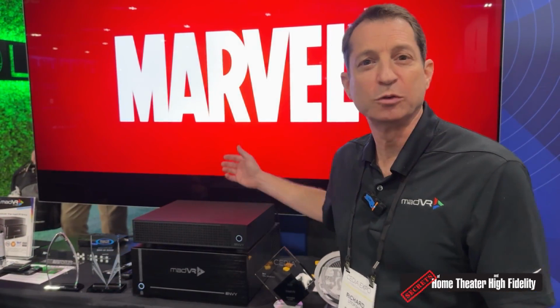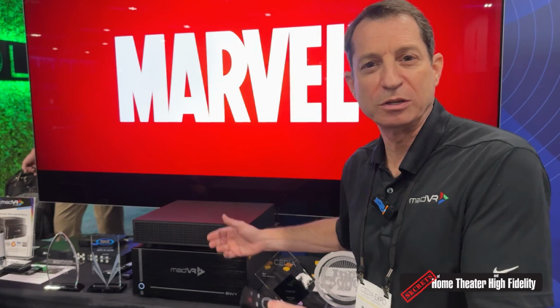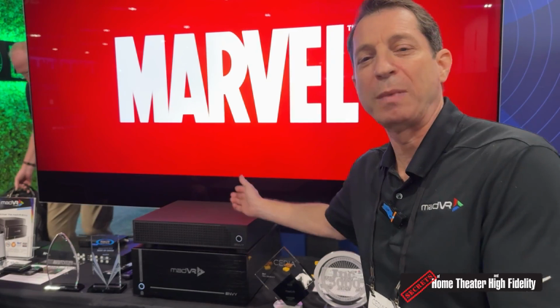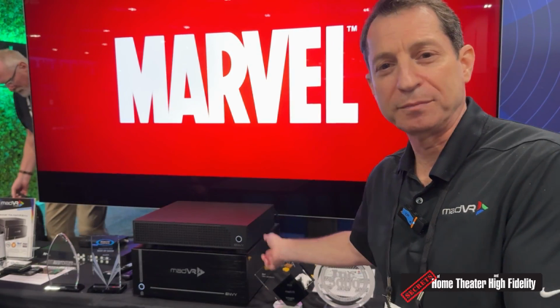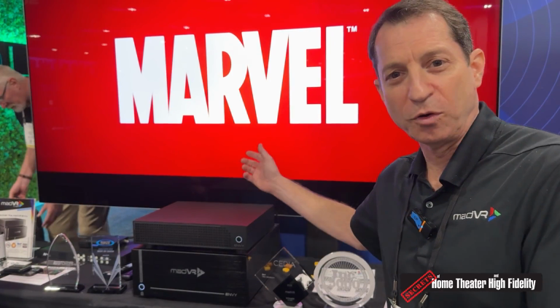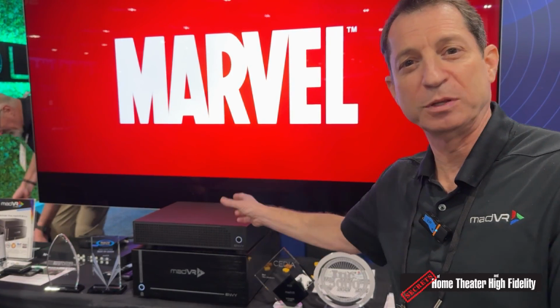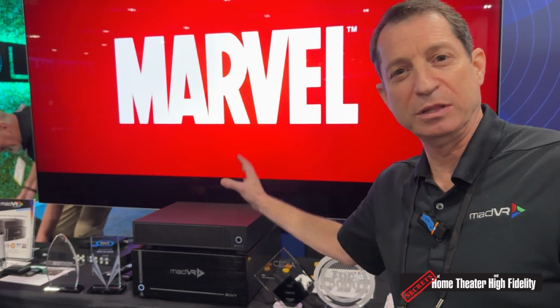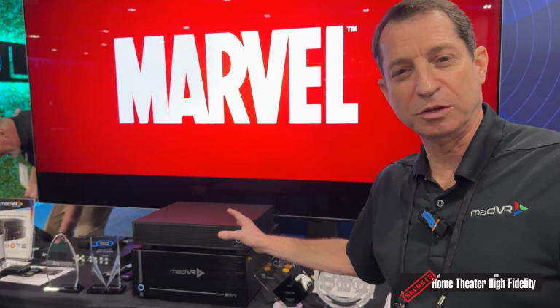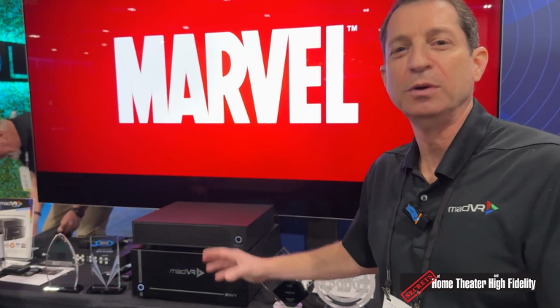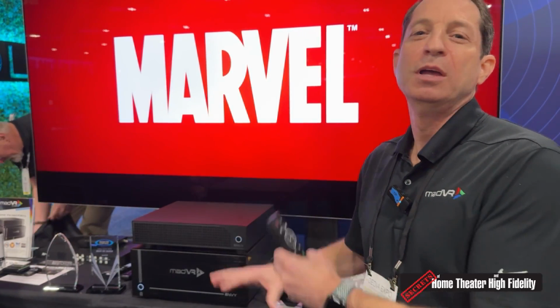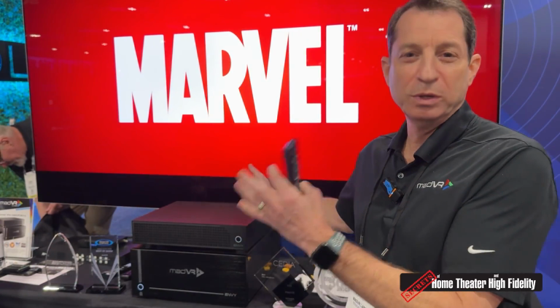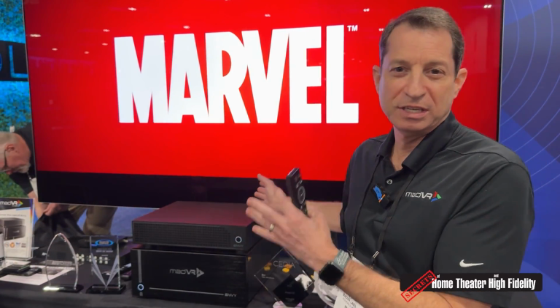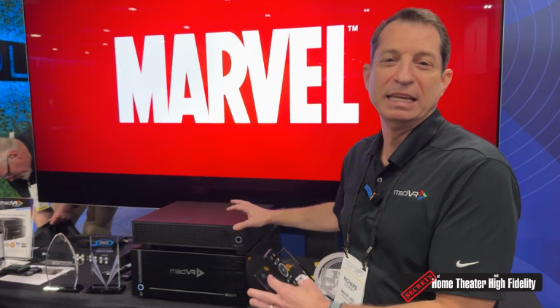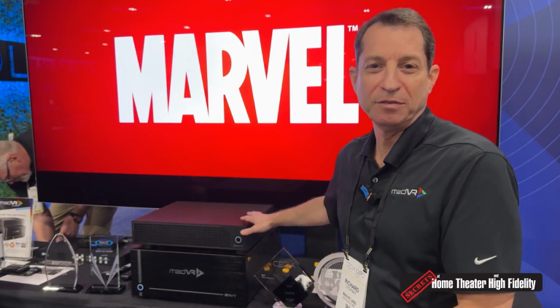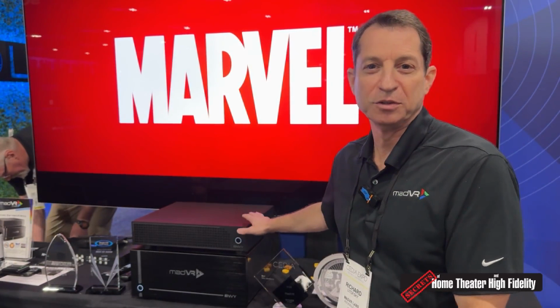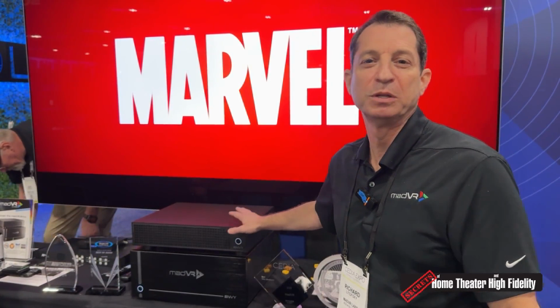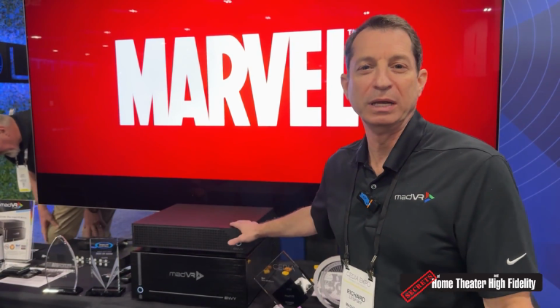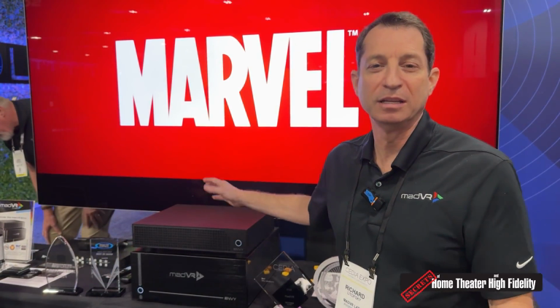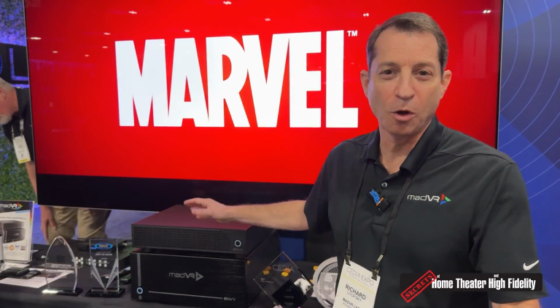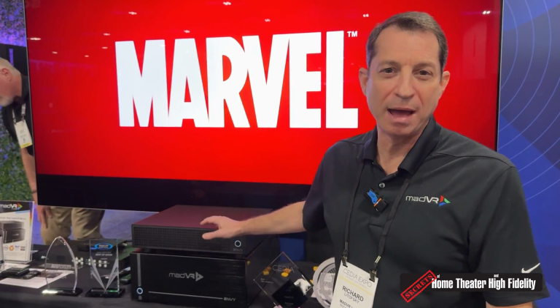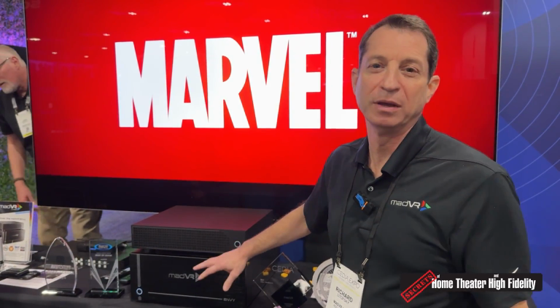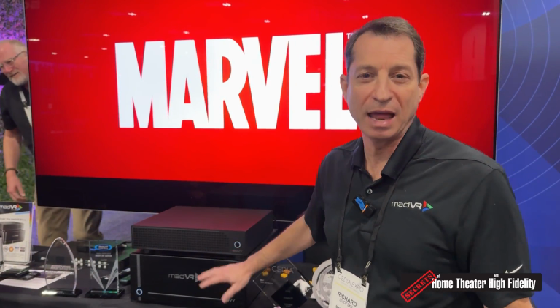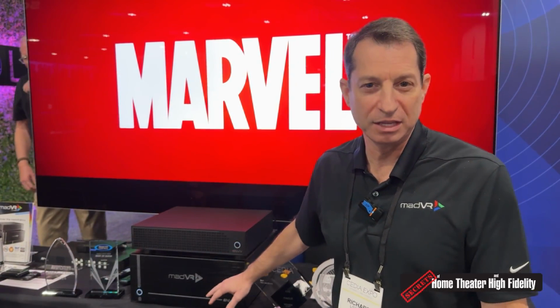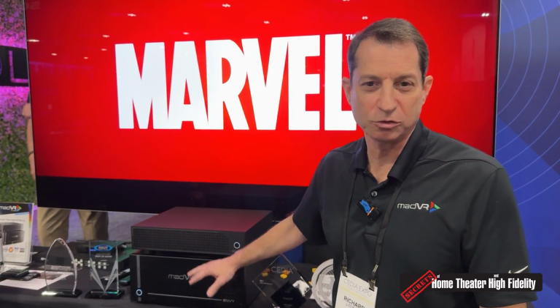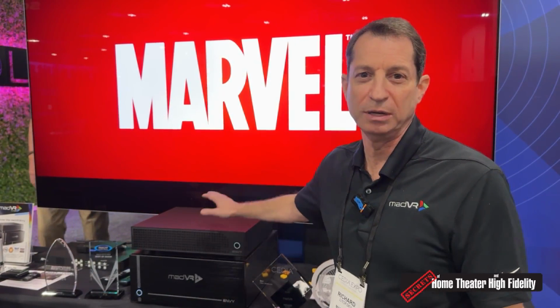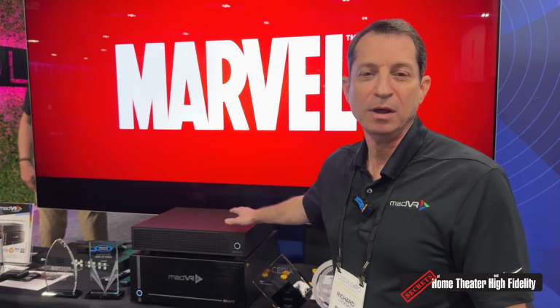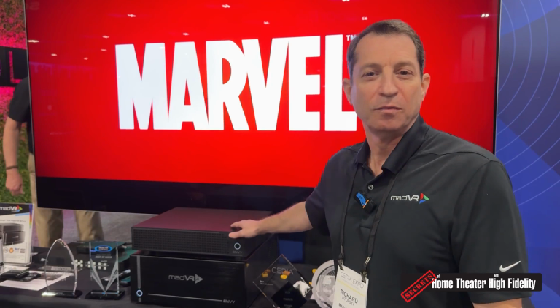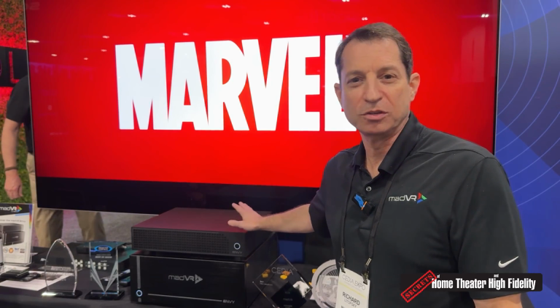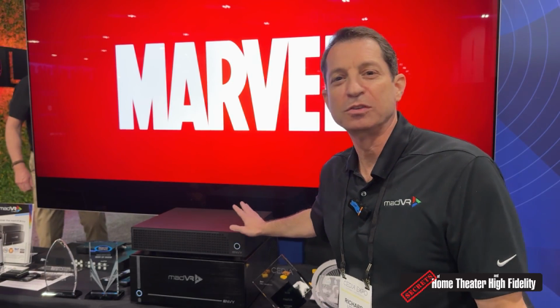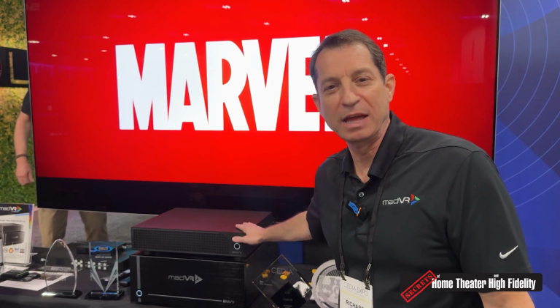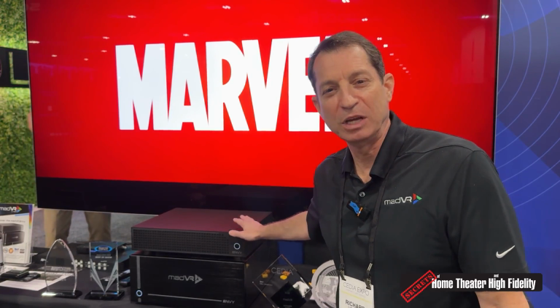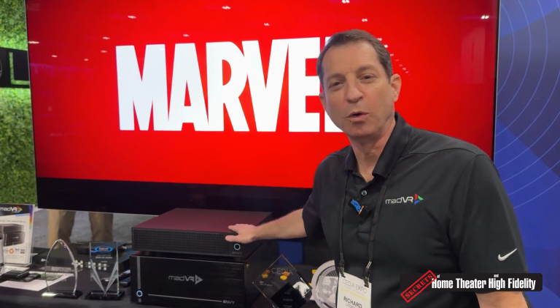If we switch back and forth between the two, you wouldn't see any difference between the tone mapping of the Envy Extreme versus the Envy Core.